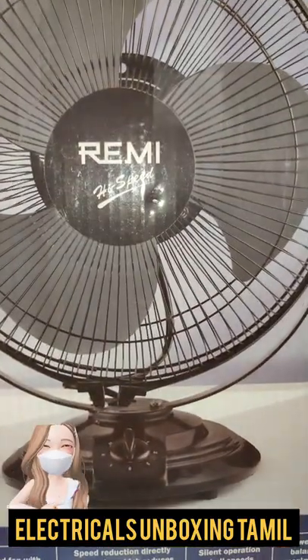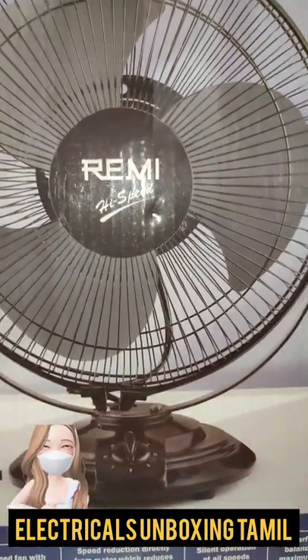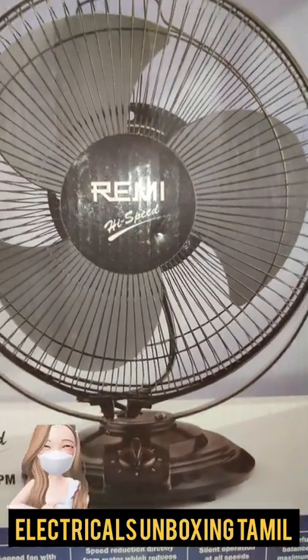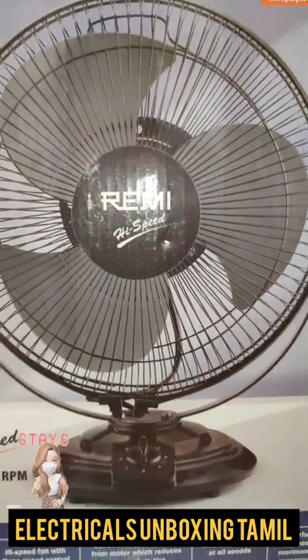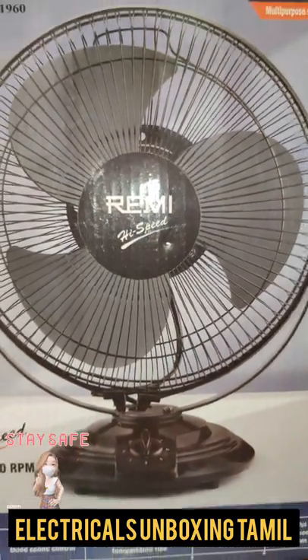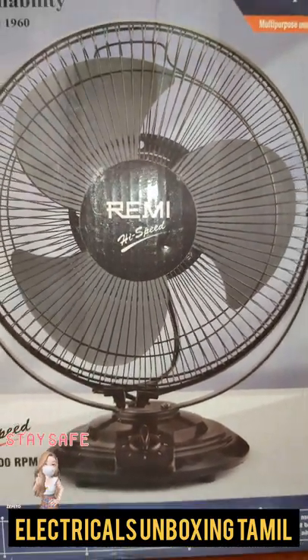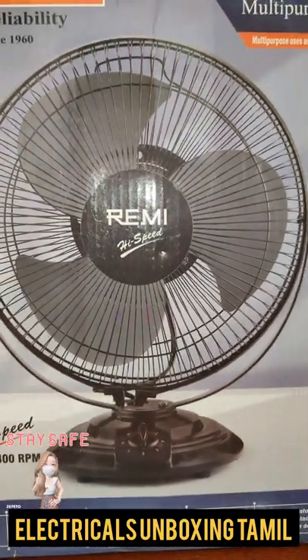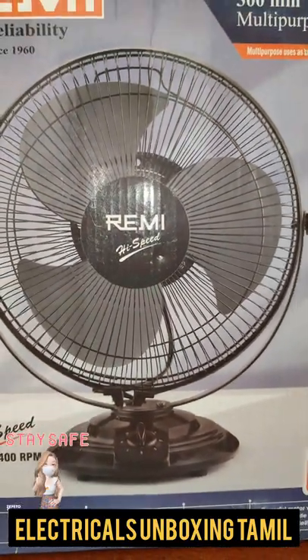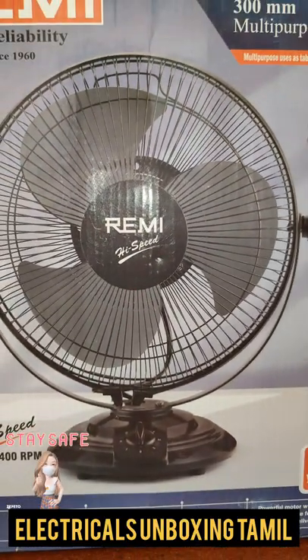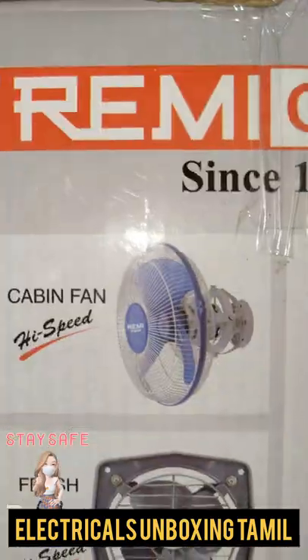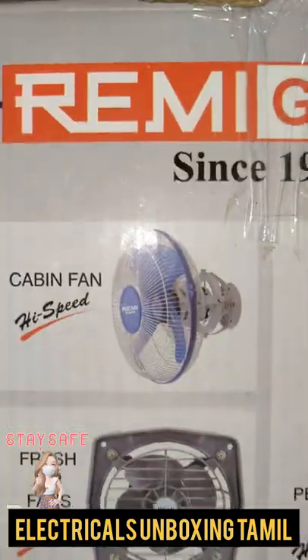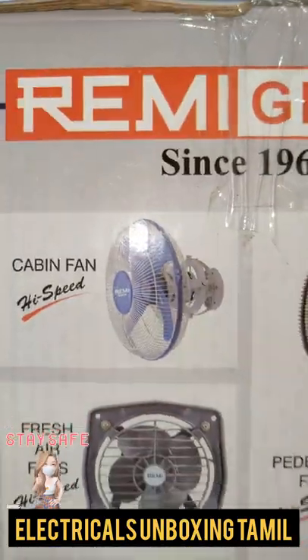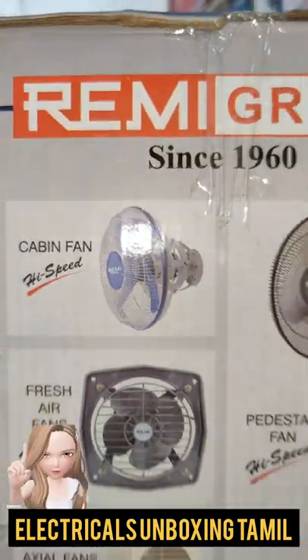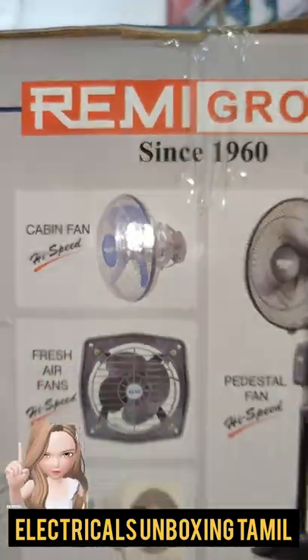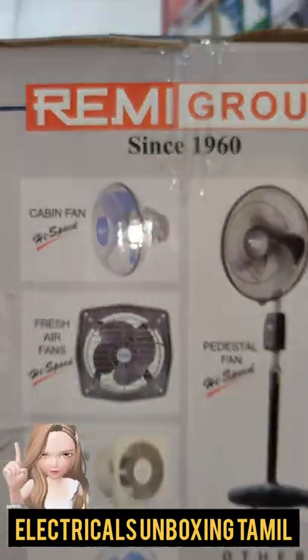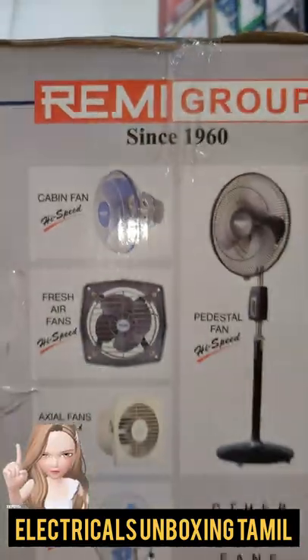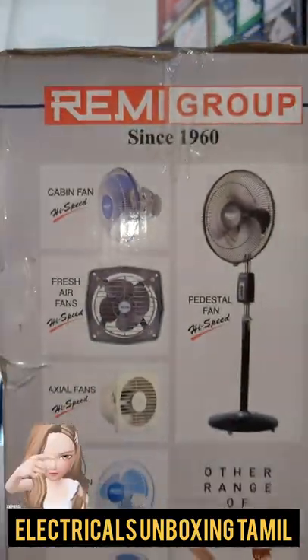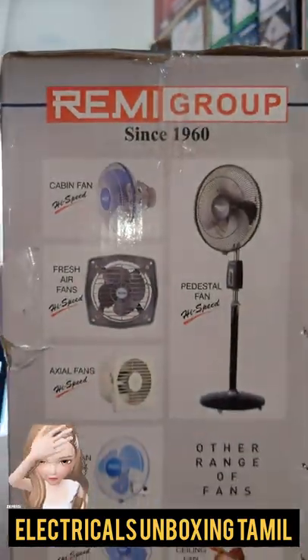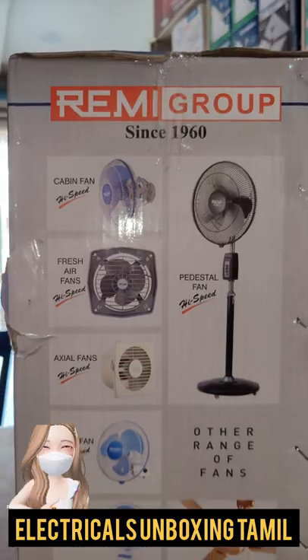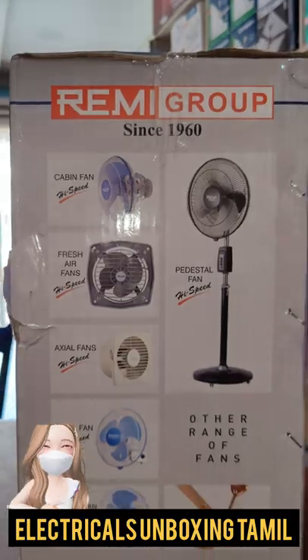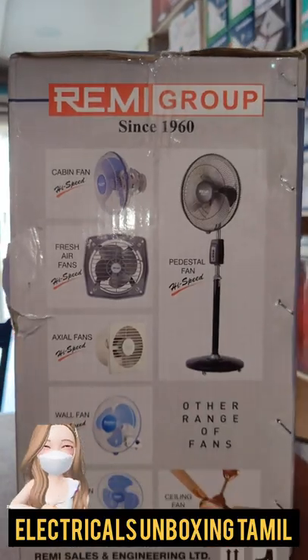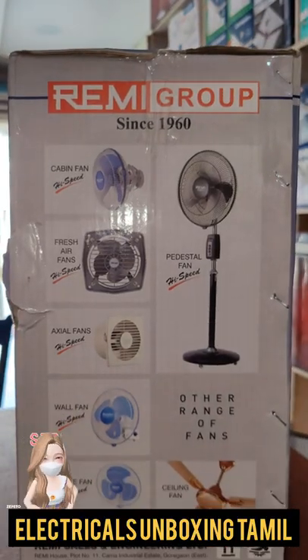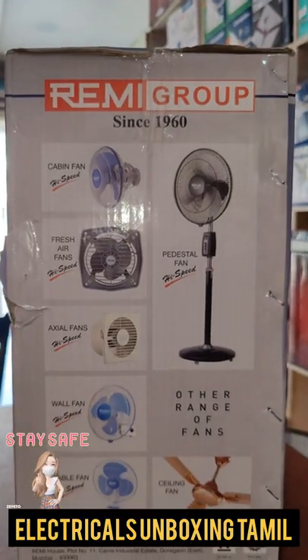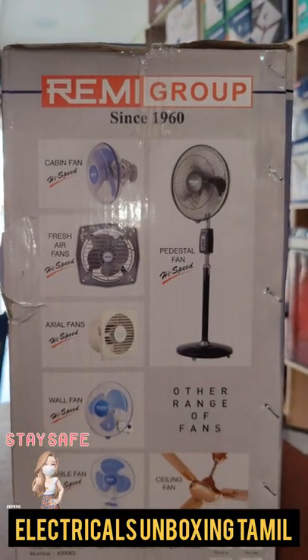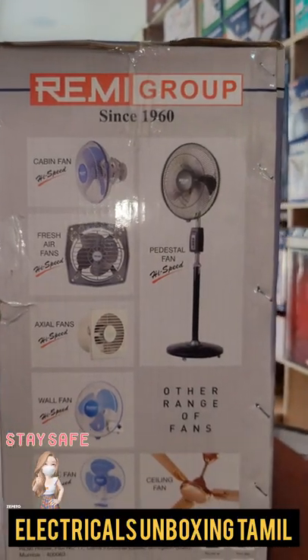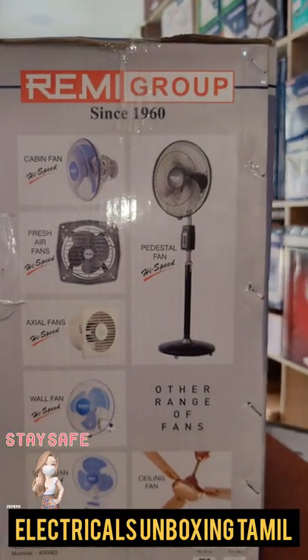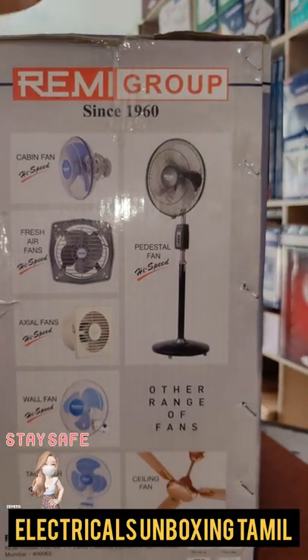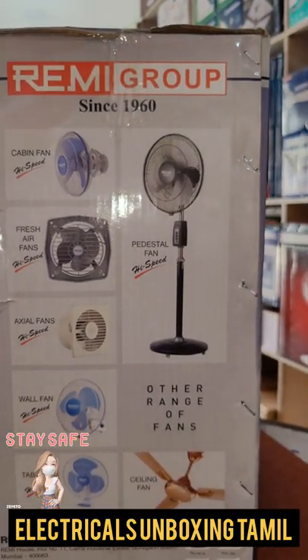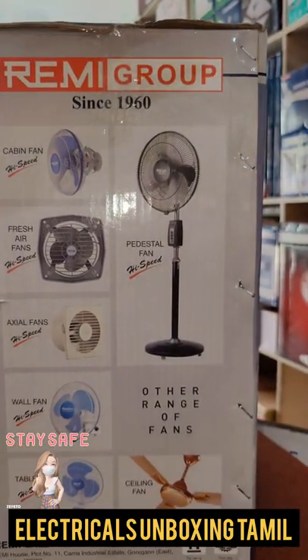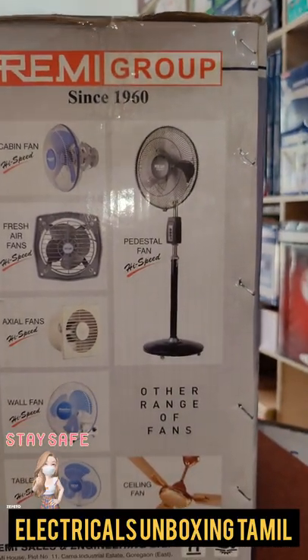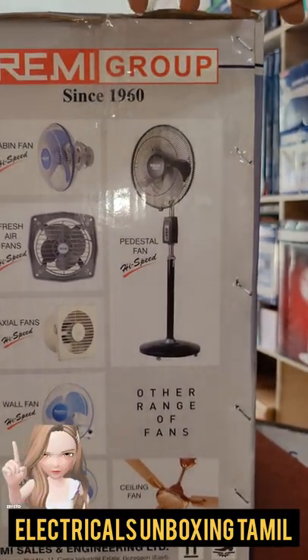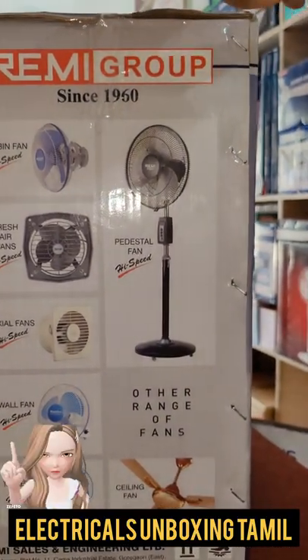This is a Superfan. This mini fan lip type is a regular type.